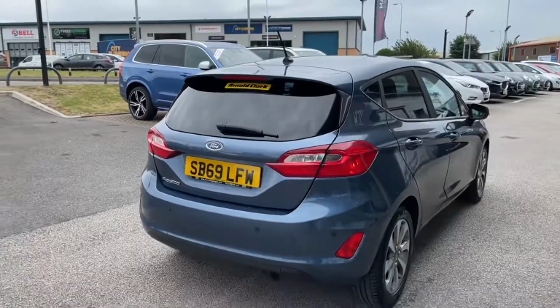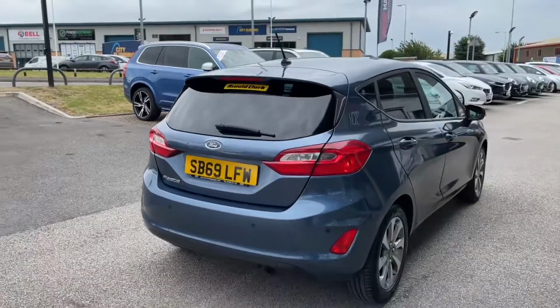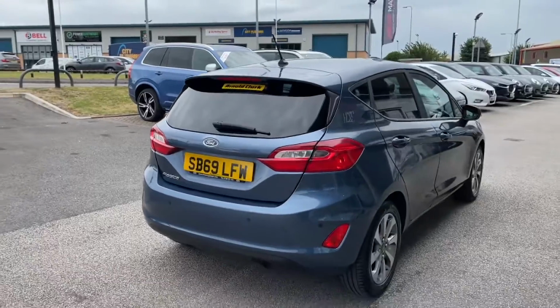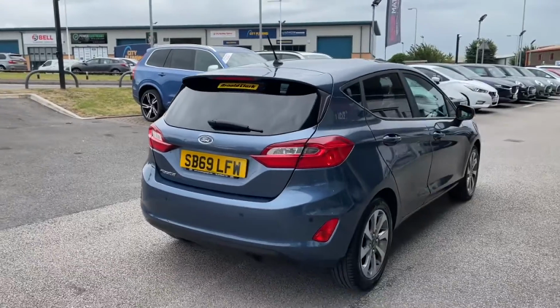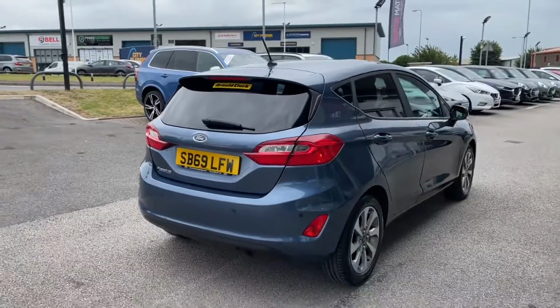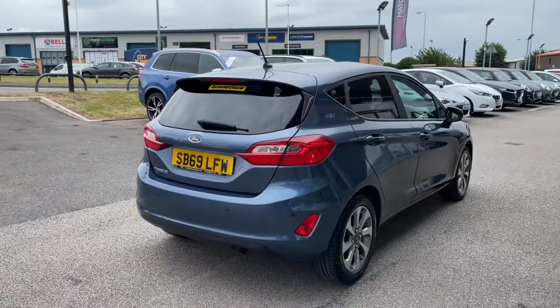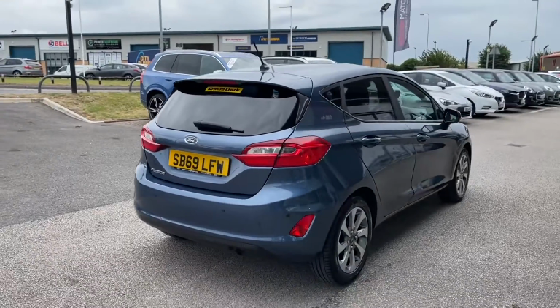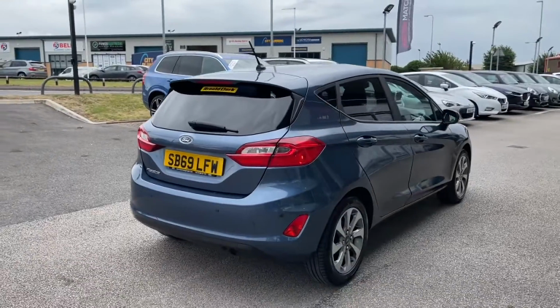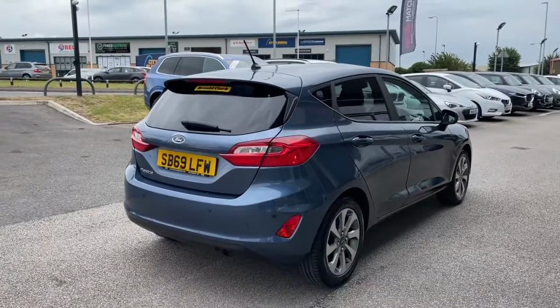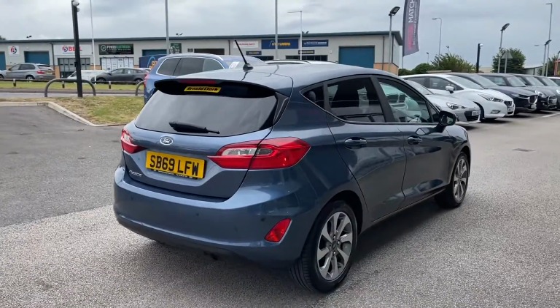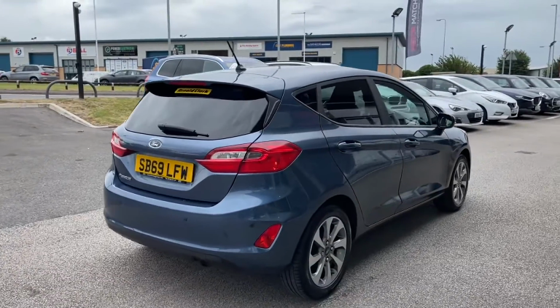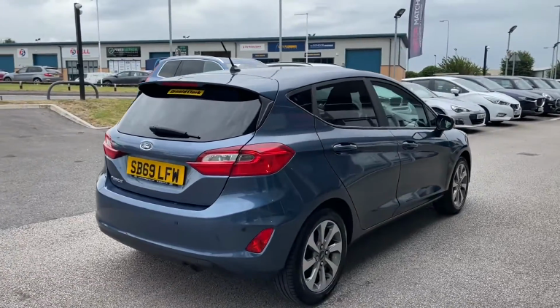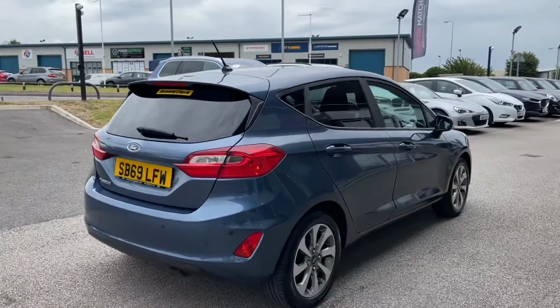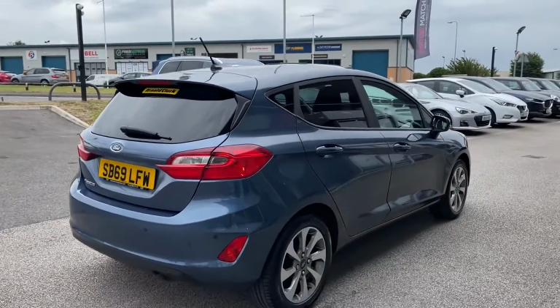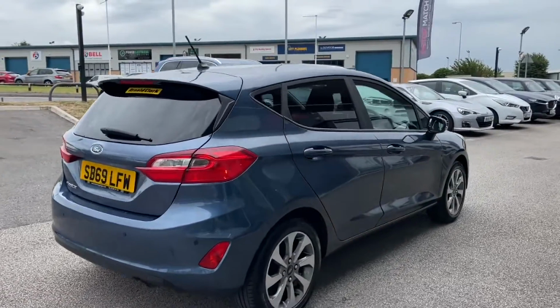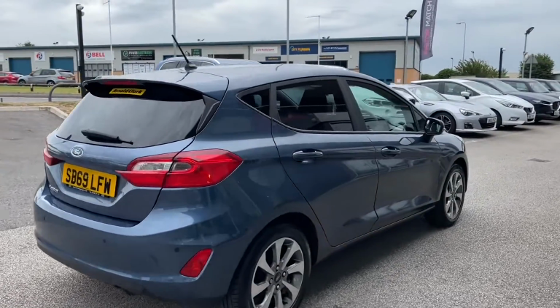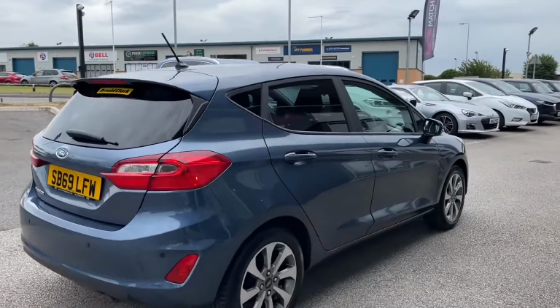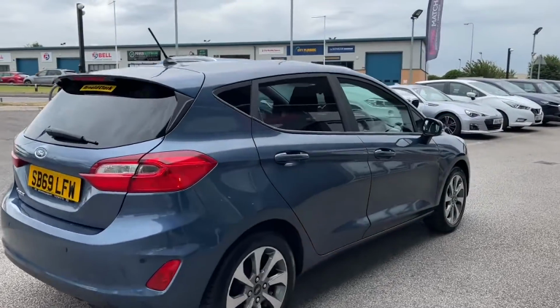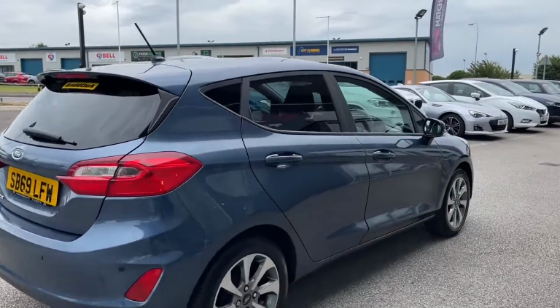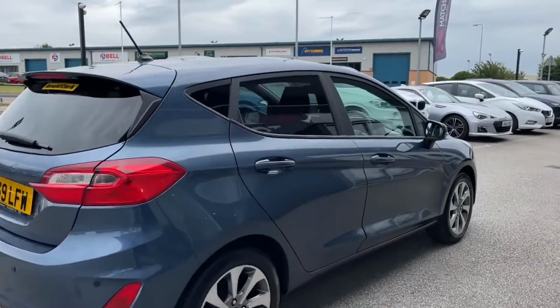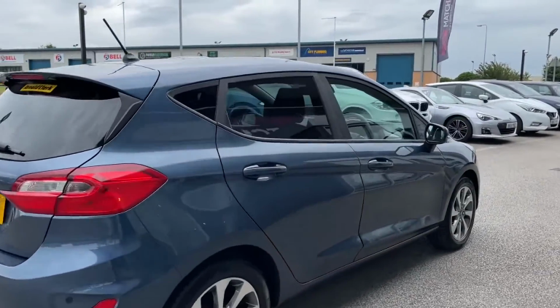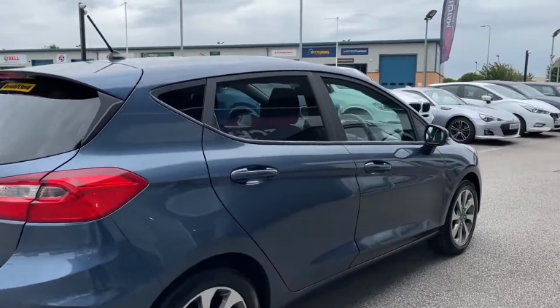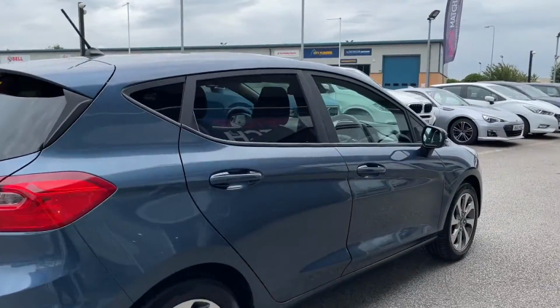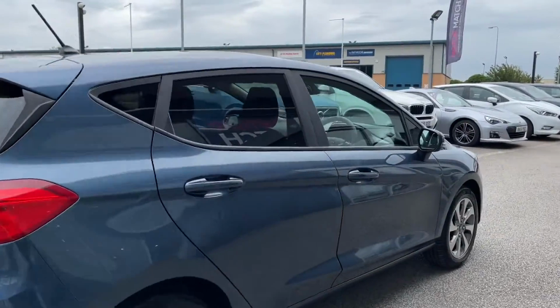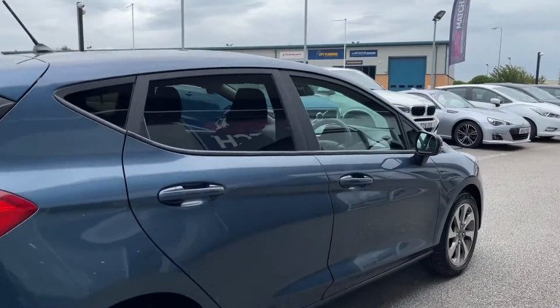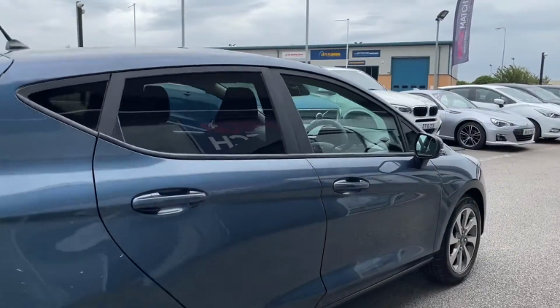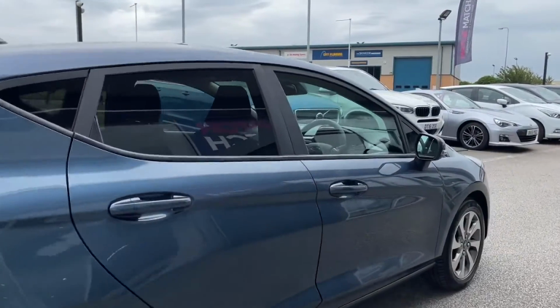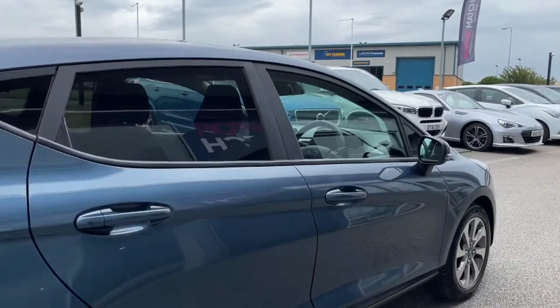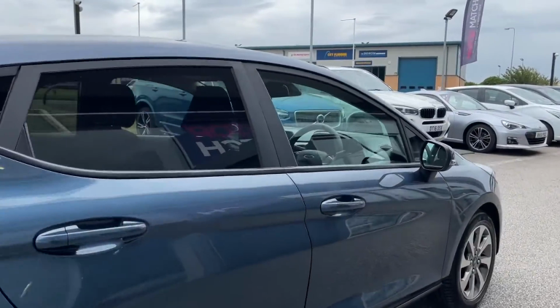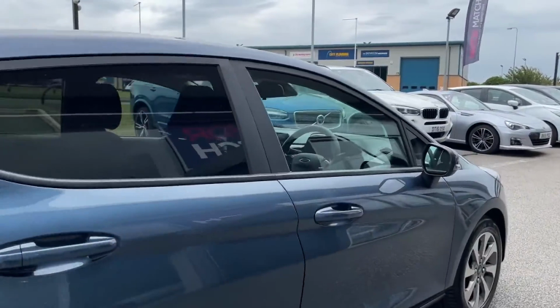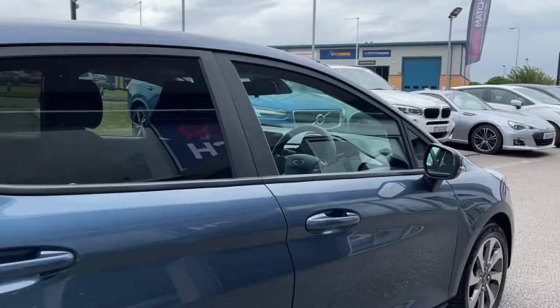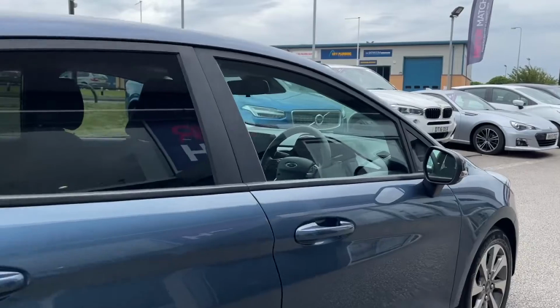If you do need extra room, you can fold the rear seats forward to give you an extended boot, allowing for even more storage space. Some more information about this car is that it's only had two previous owners, and you'll be able to see they've kept it in stunning condition.